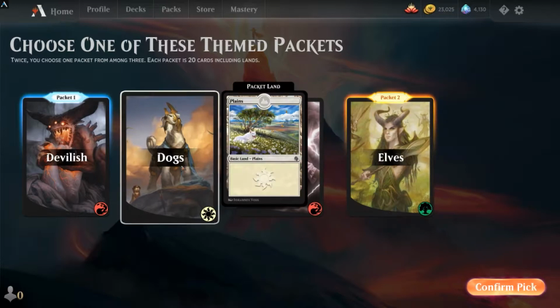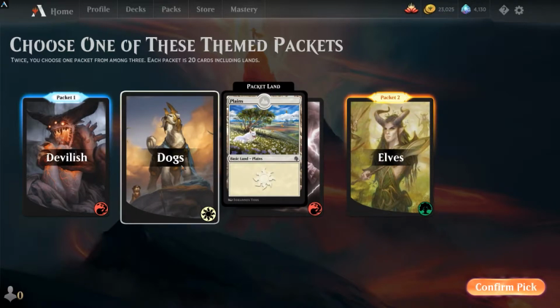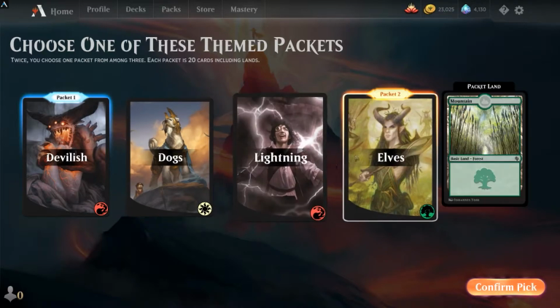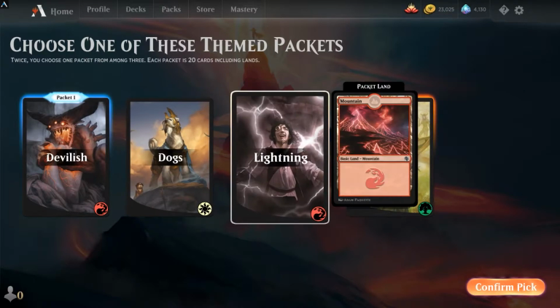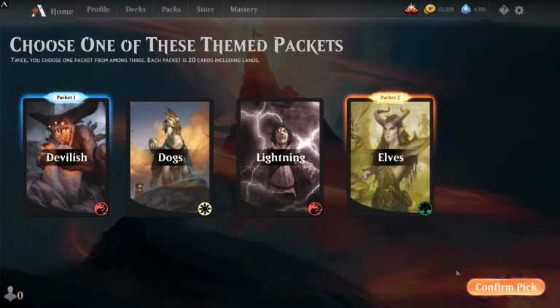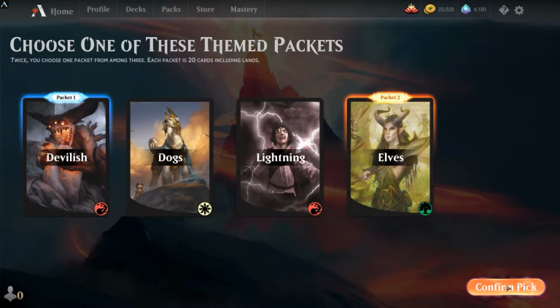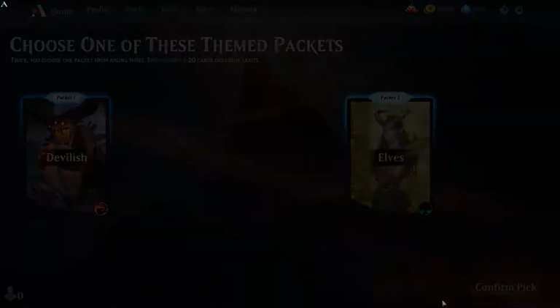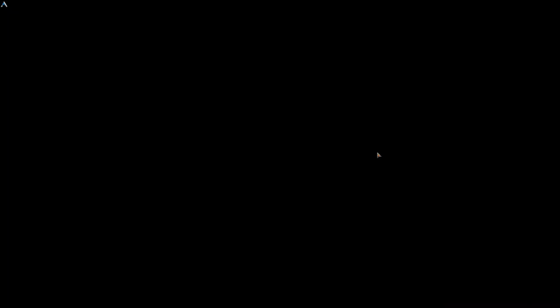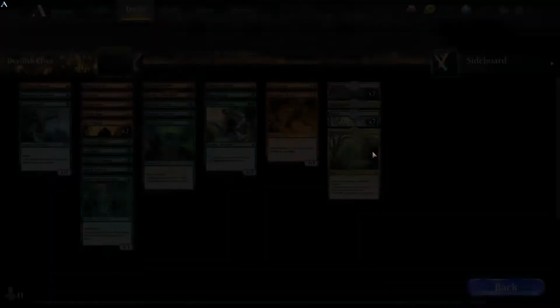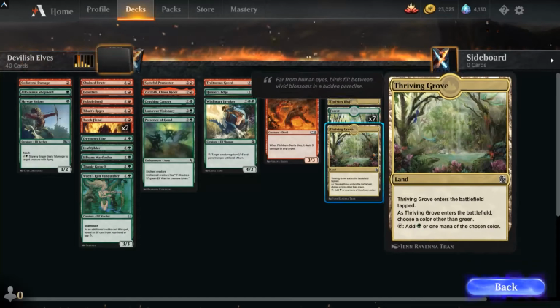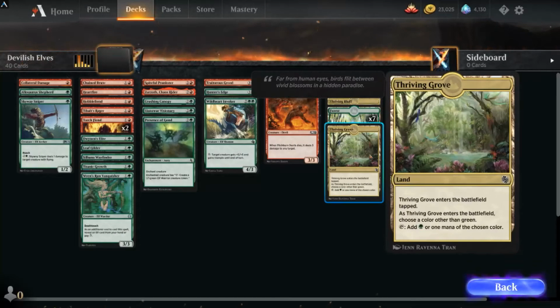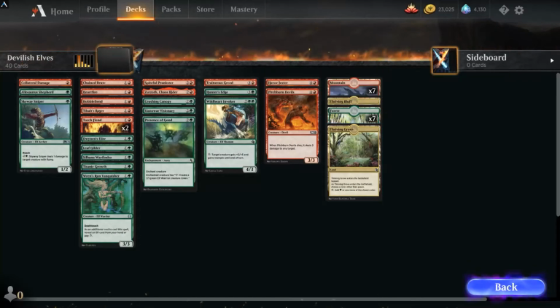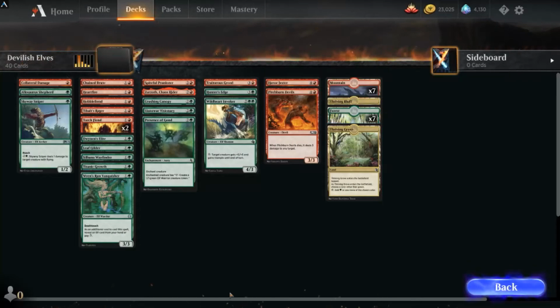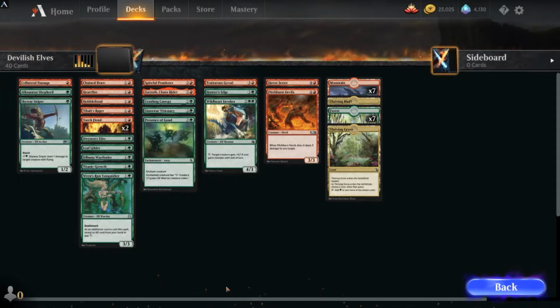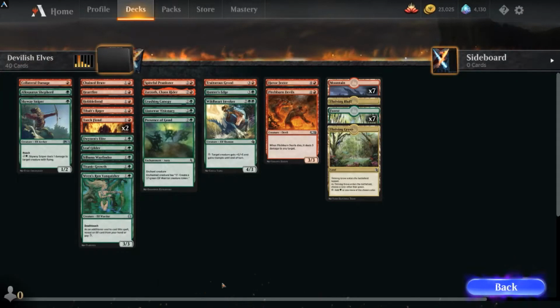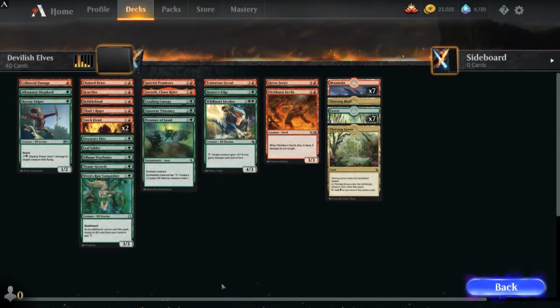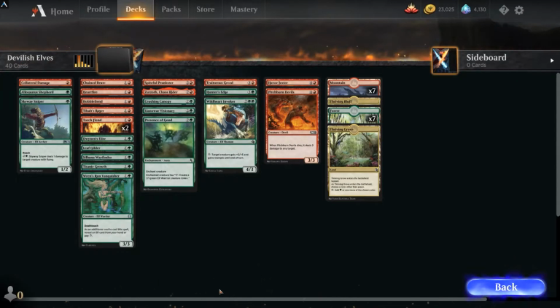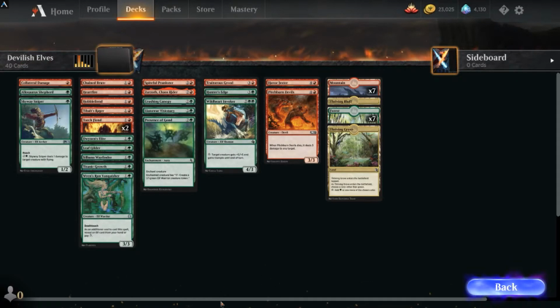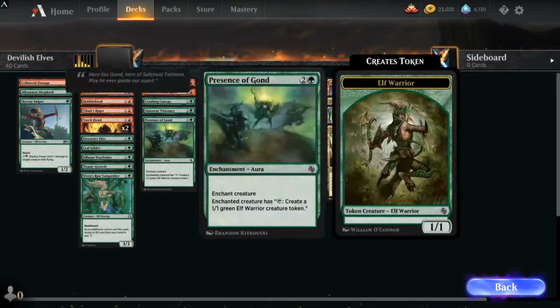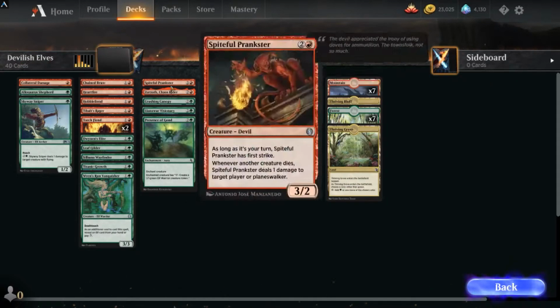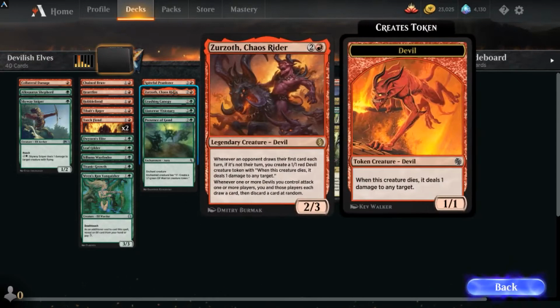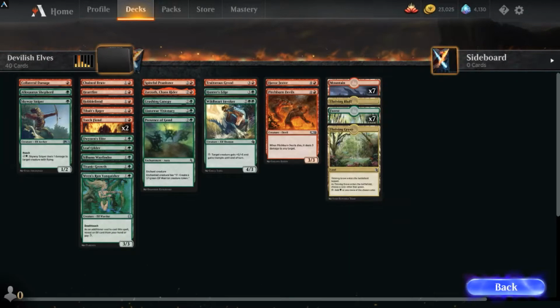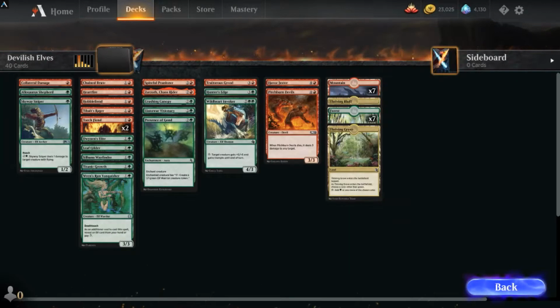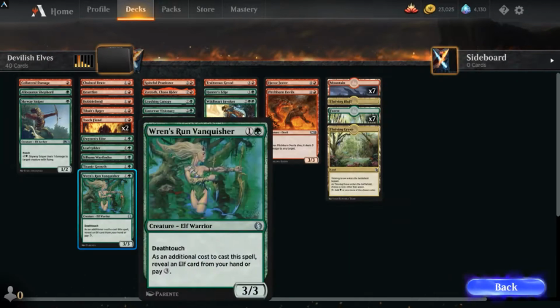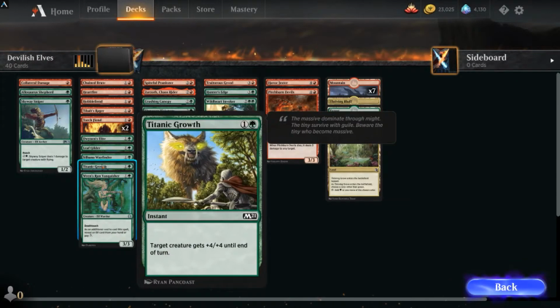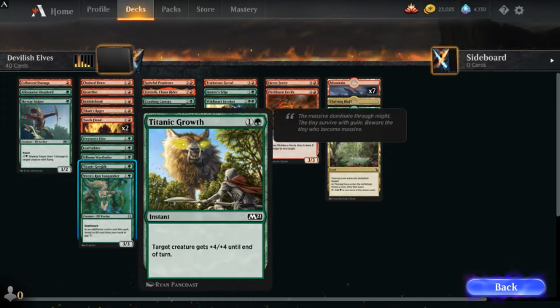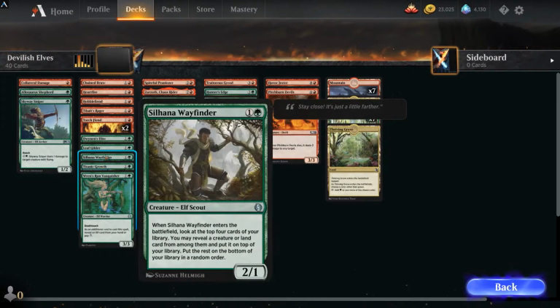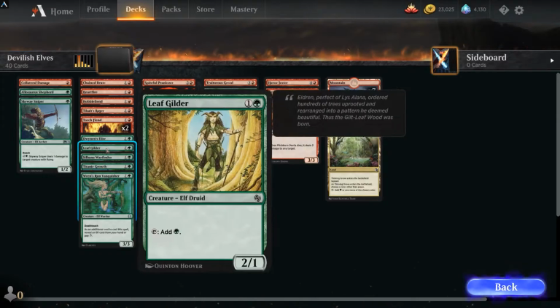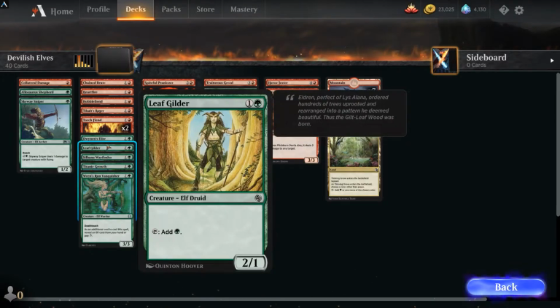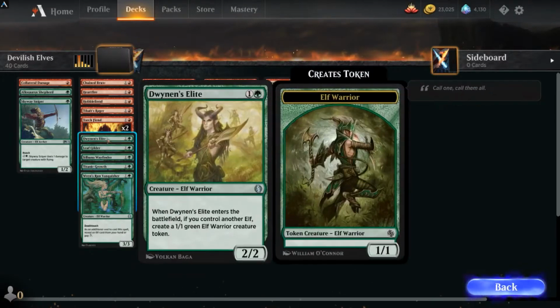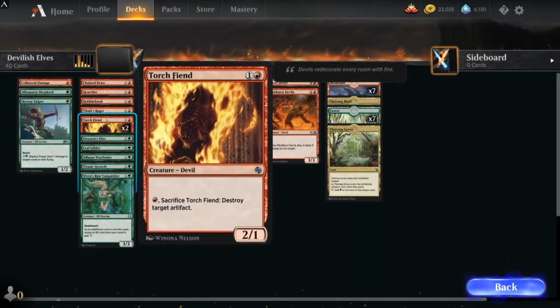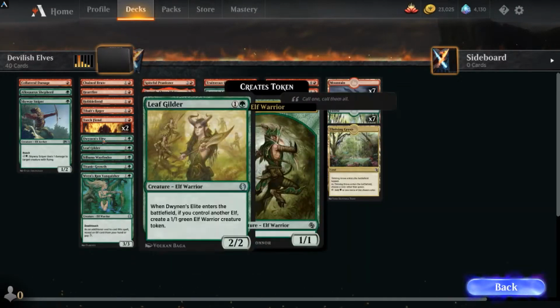Then I pick Elves, because I'm guaranteed either Craterhoof Behemoth or Allosaurus Shepherd. And I end up with Allosaurus Shepherd.